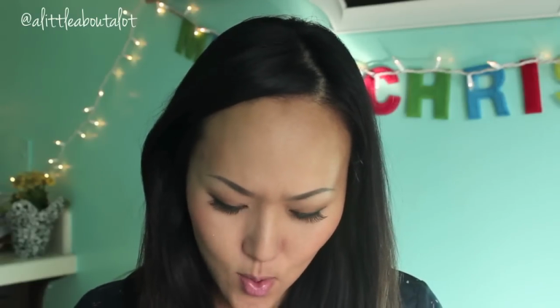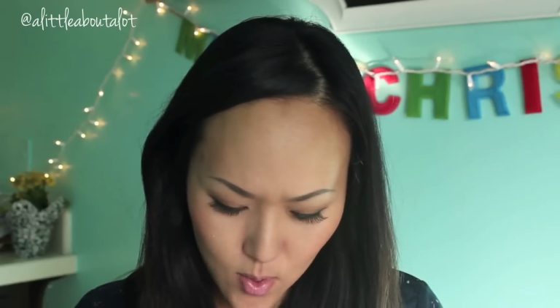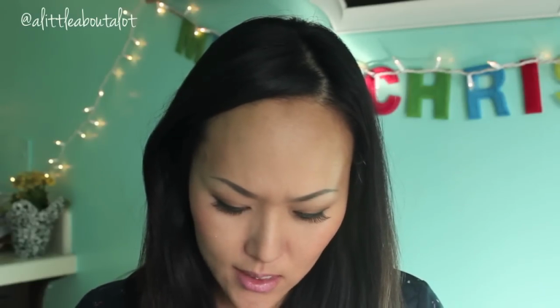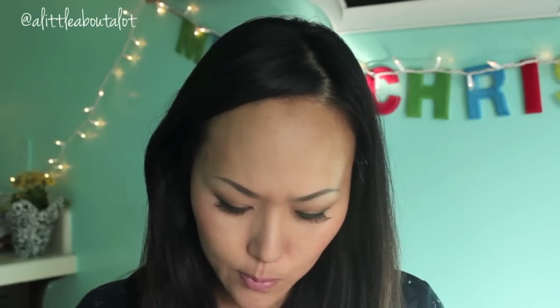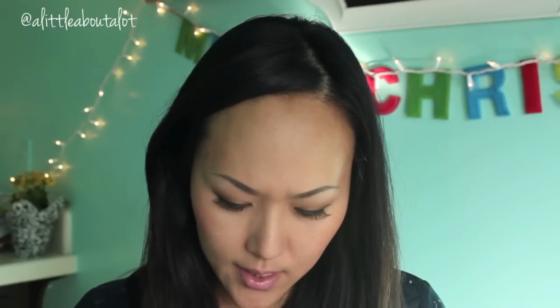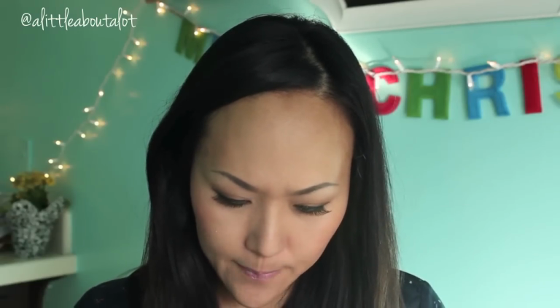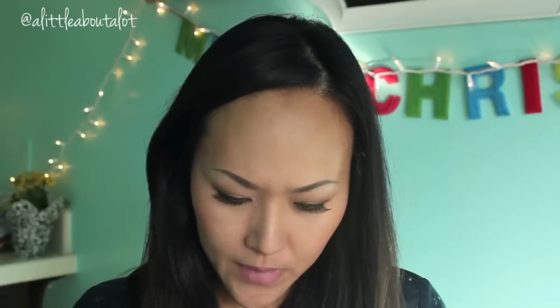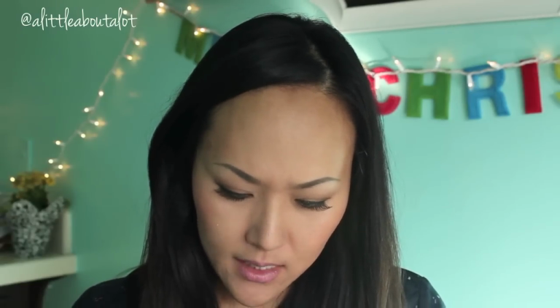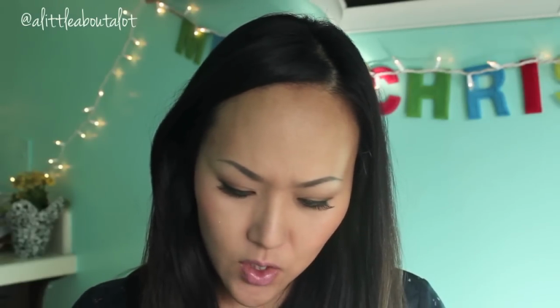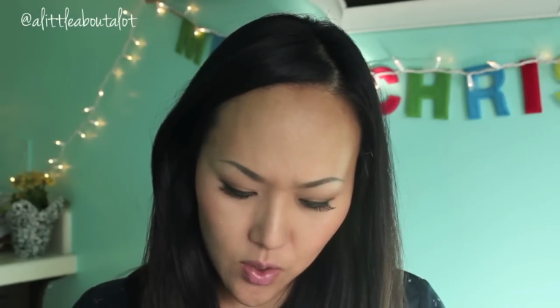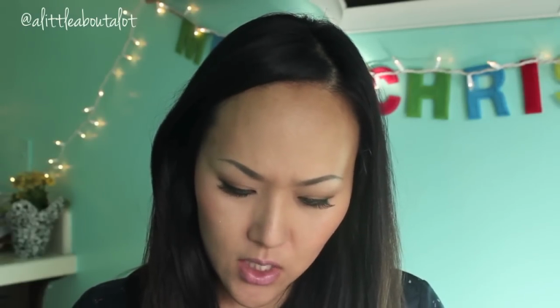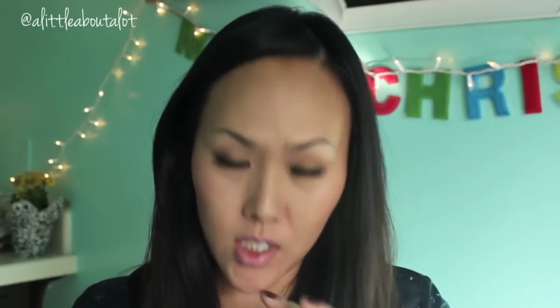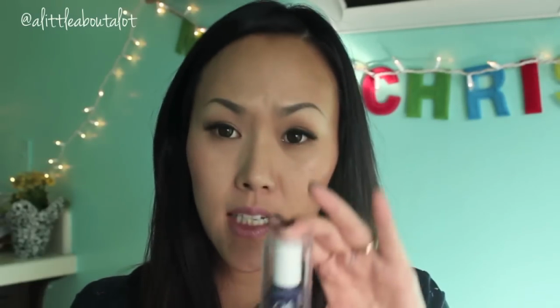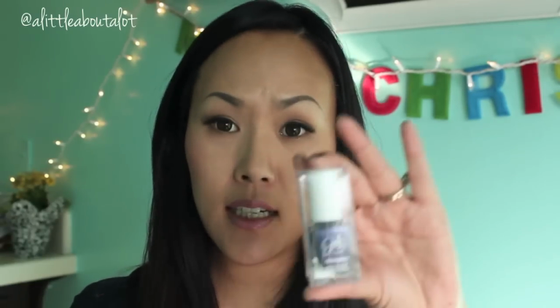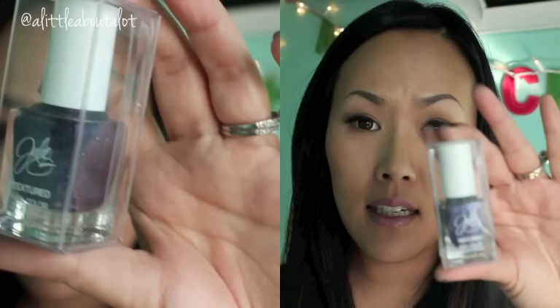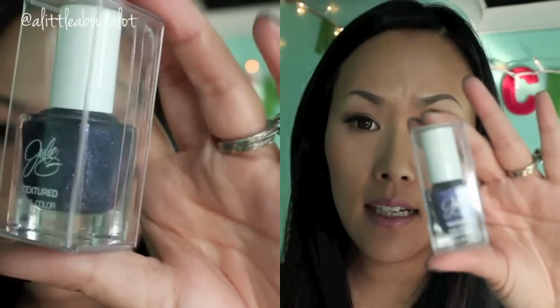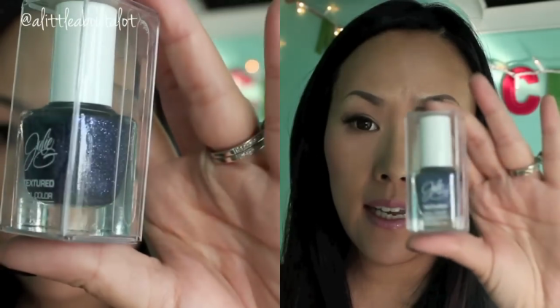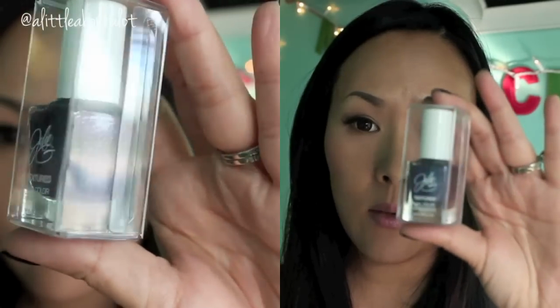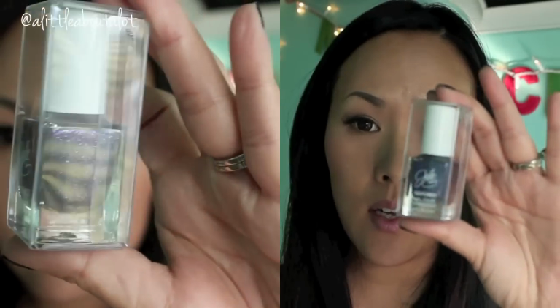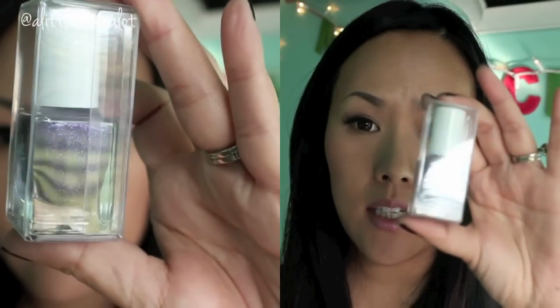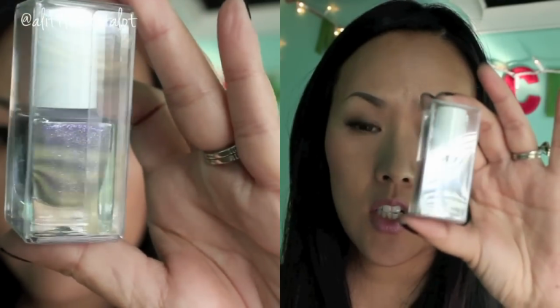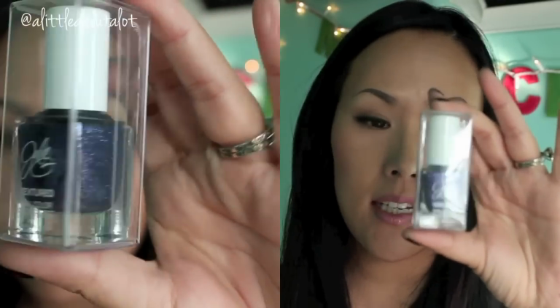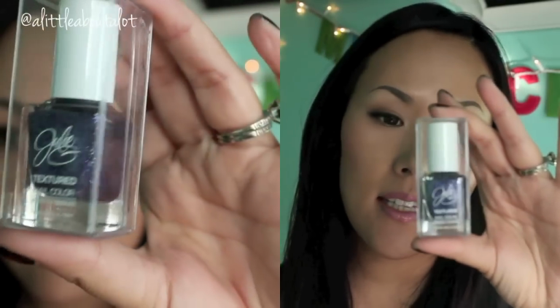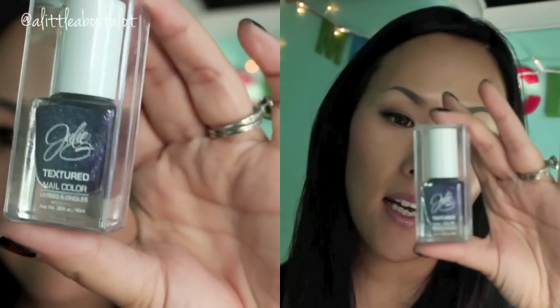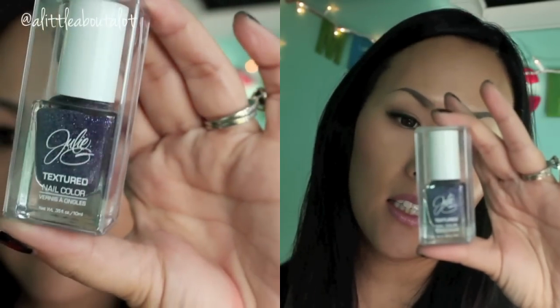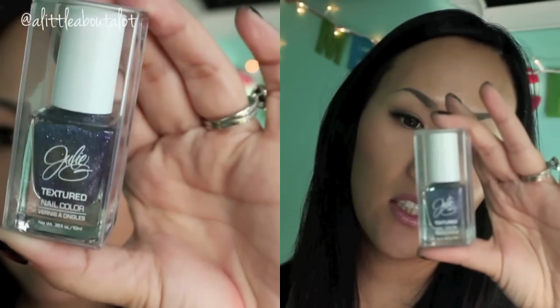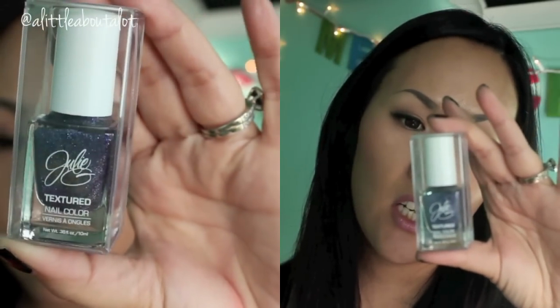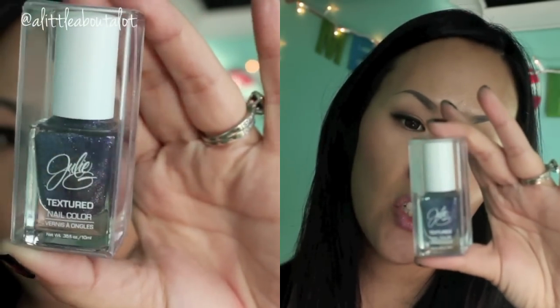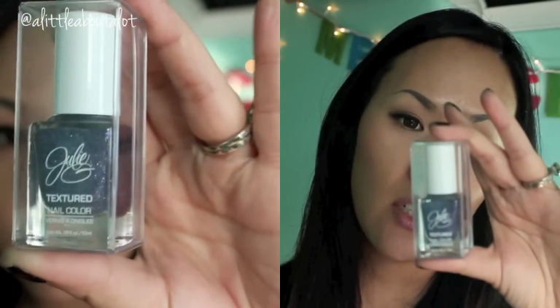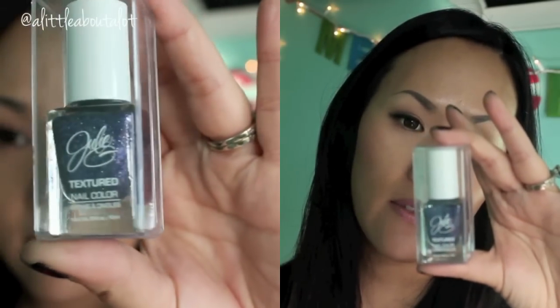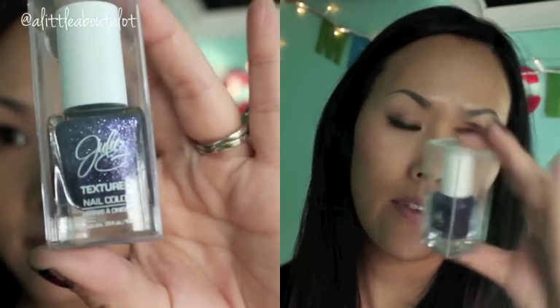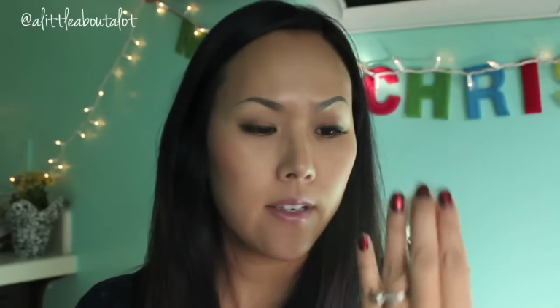Ooh, this is pretty. It's a Julie G nail polish and it's in the color Sugar Plum Fairy.